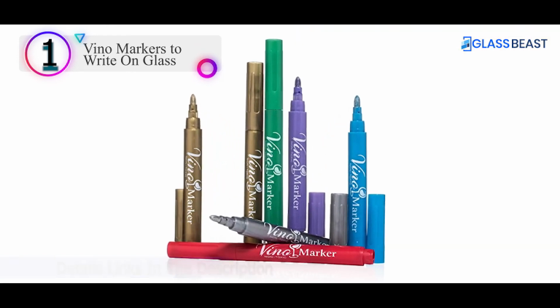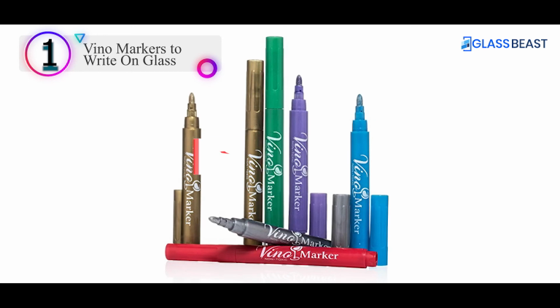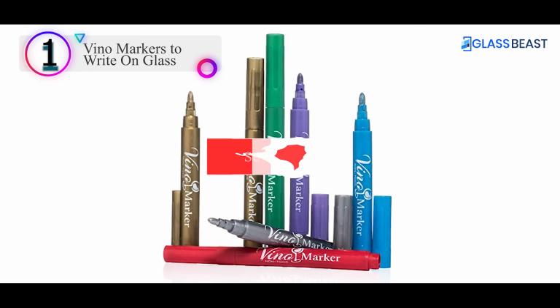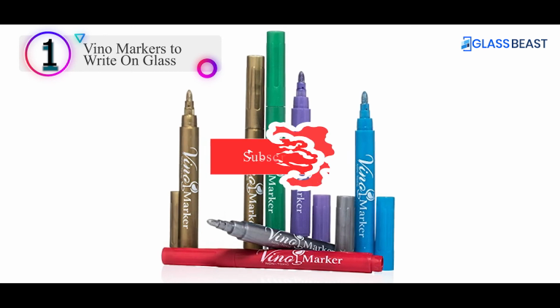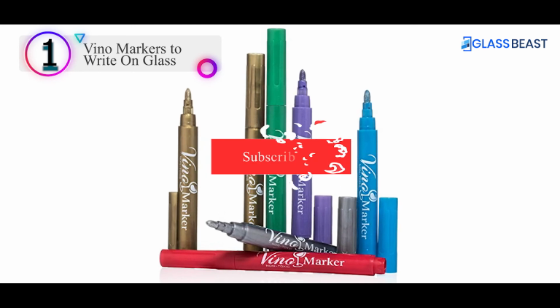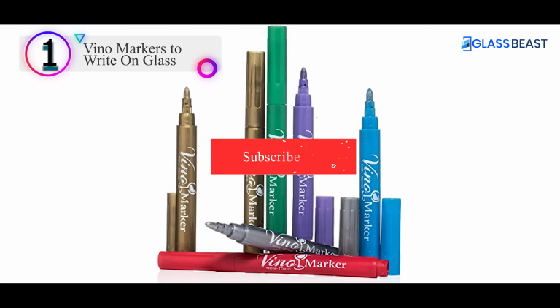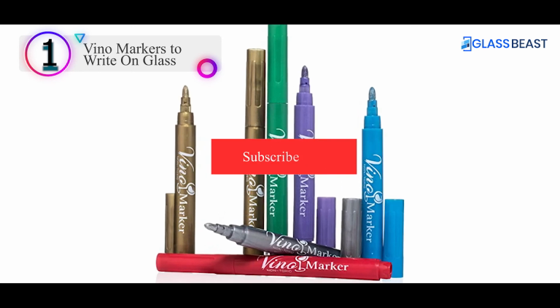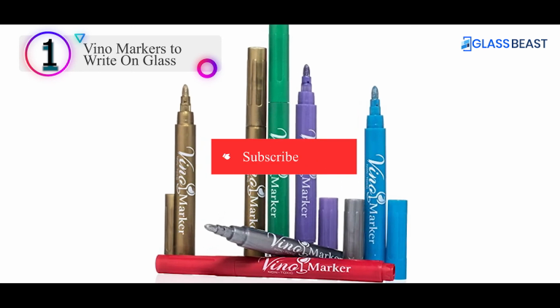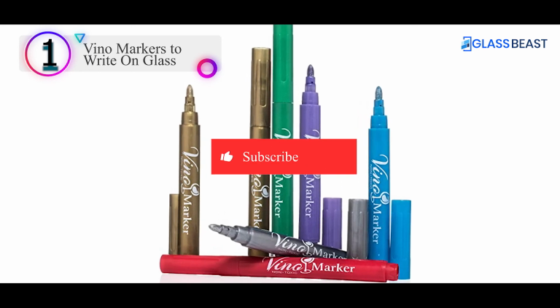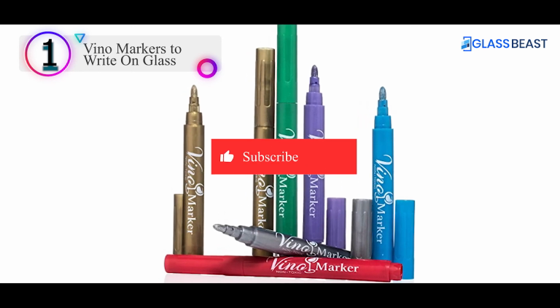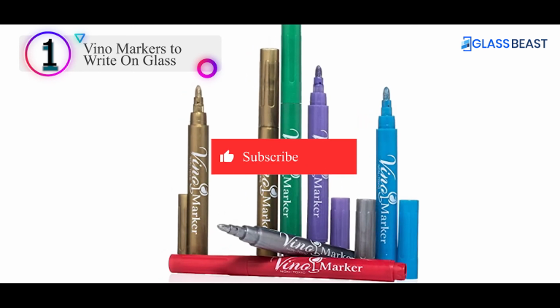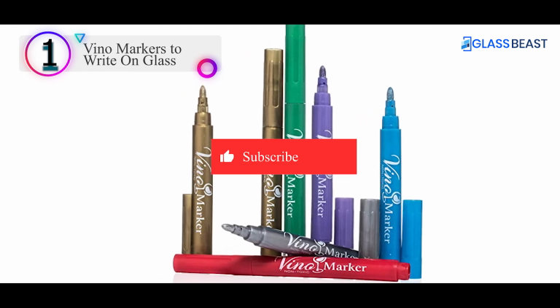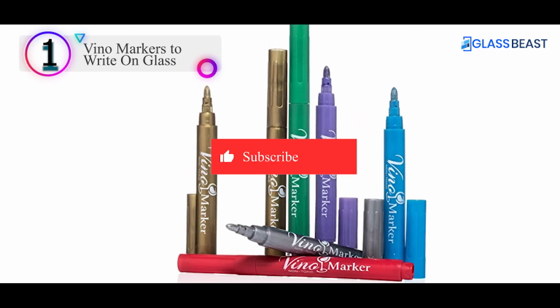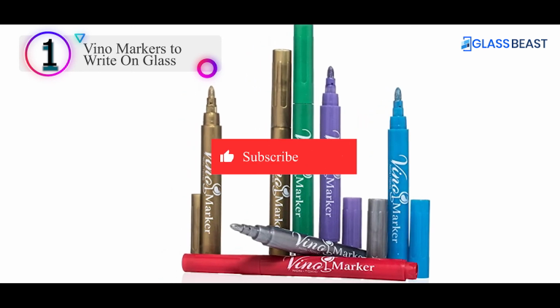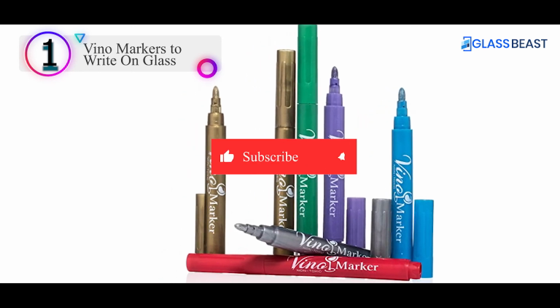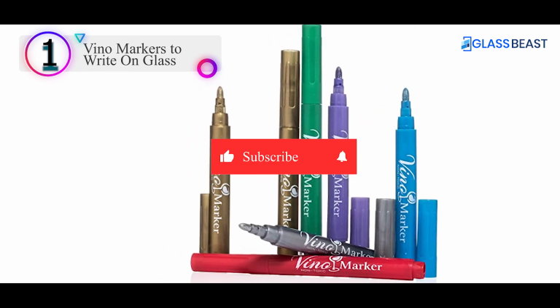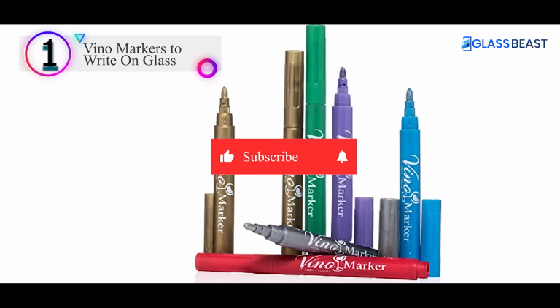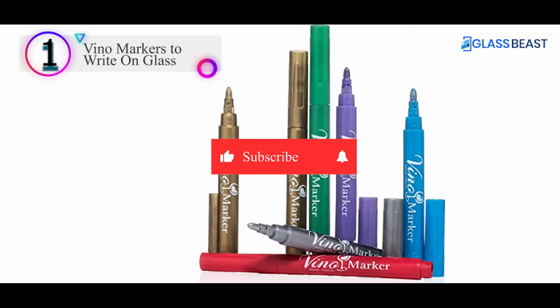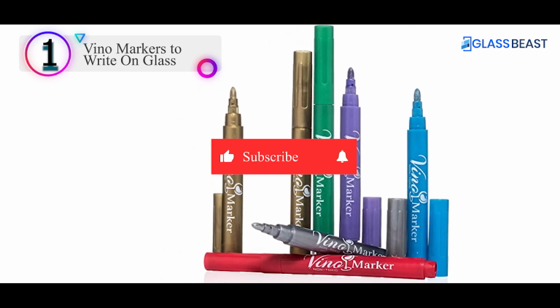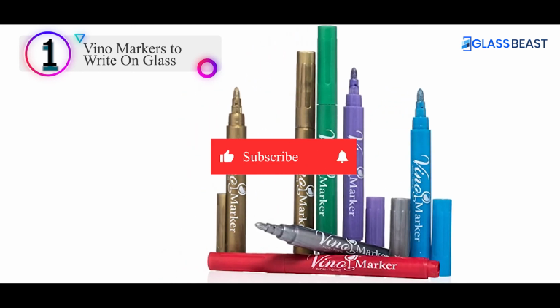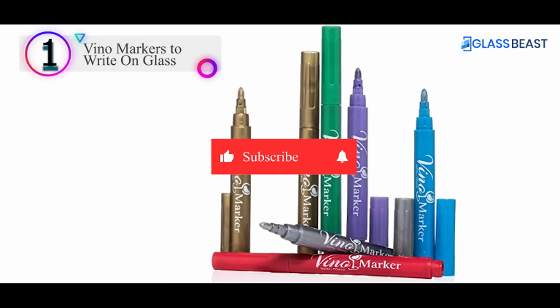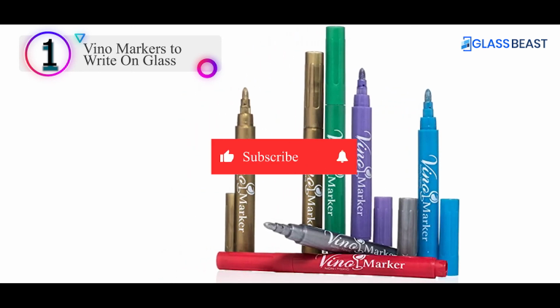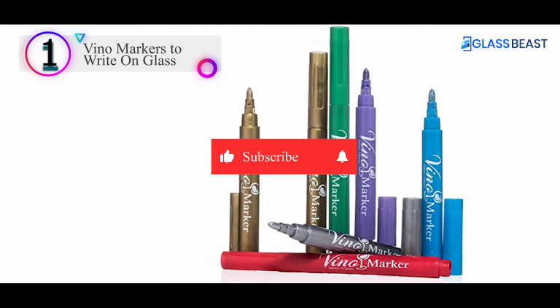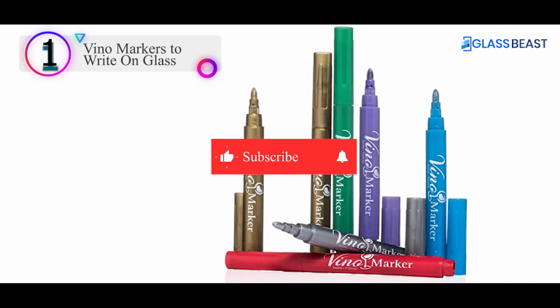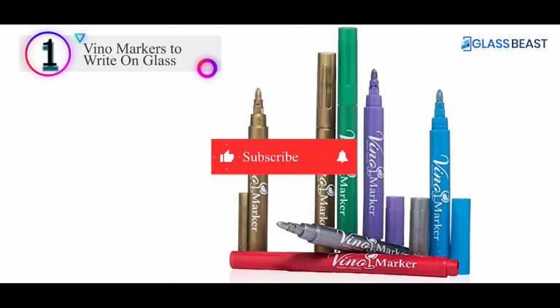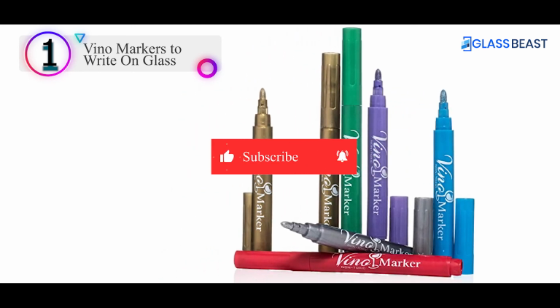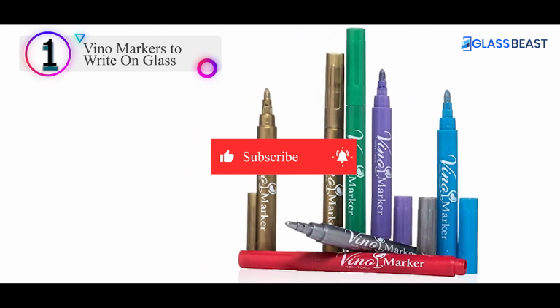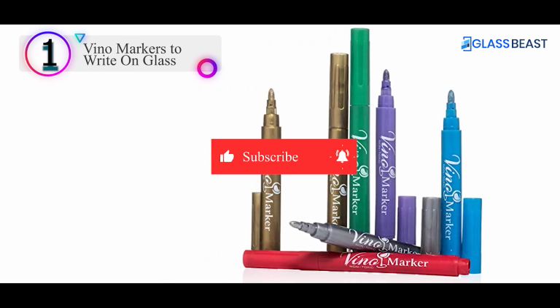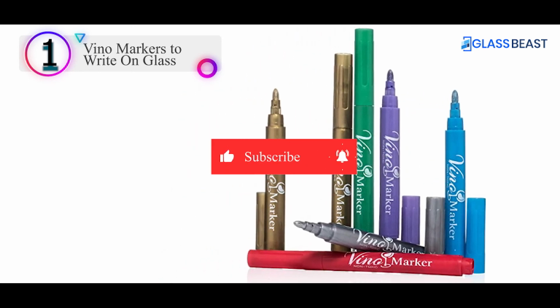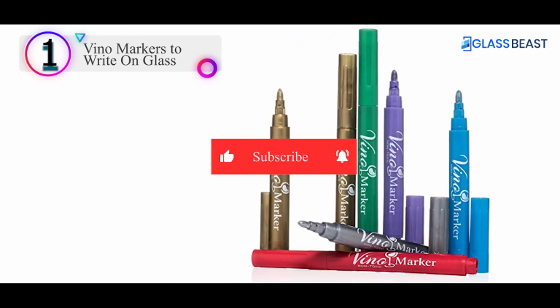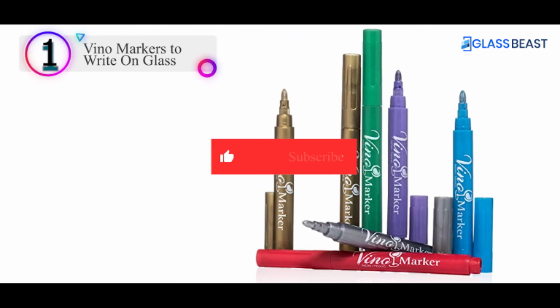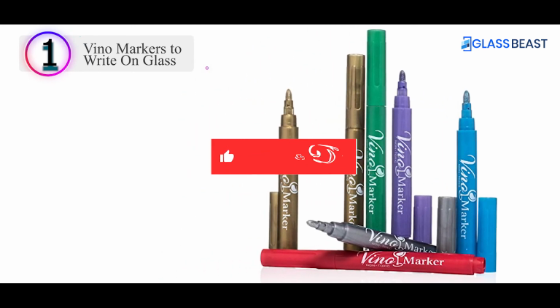Don't forget to subscribe to our channel and check the links in the description below.